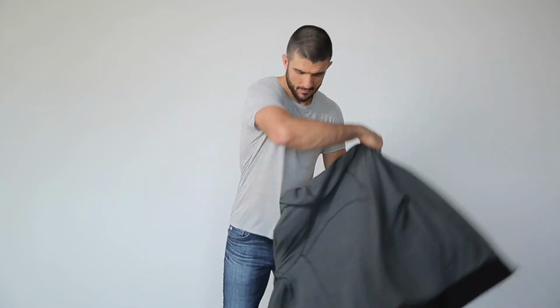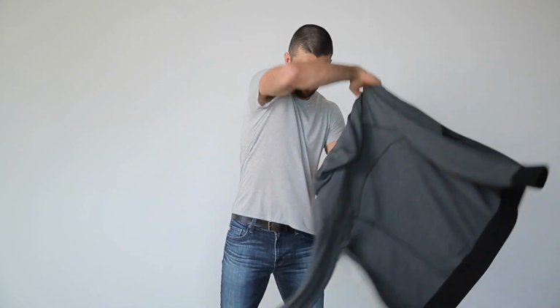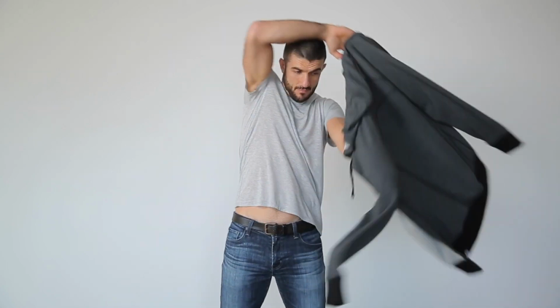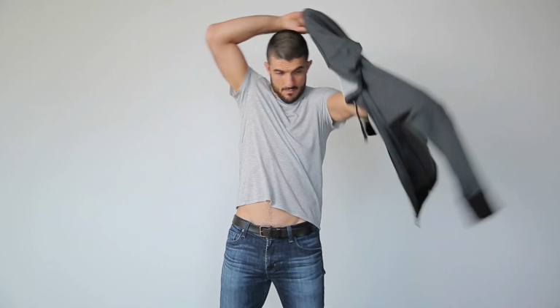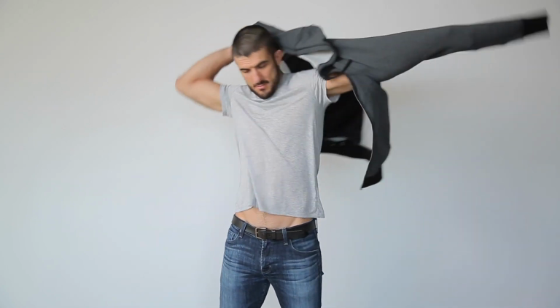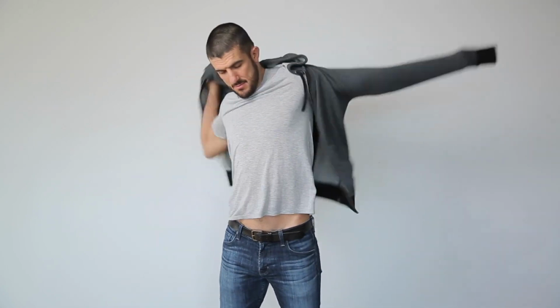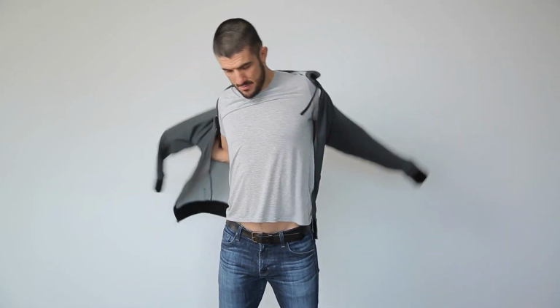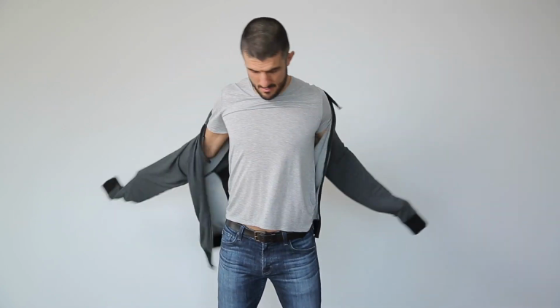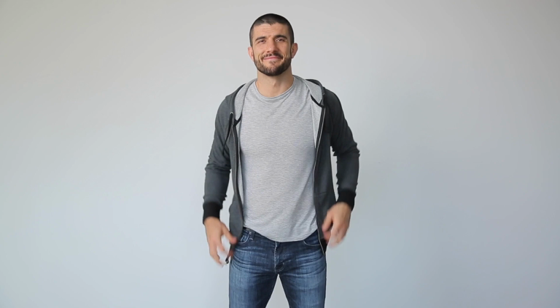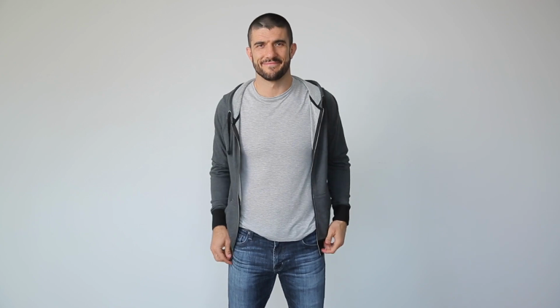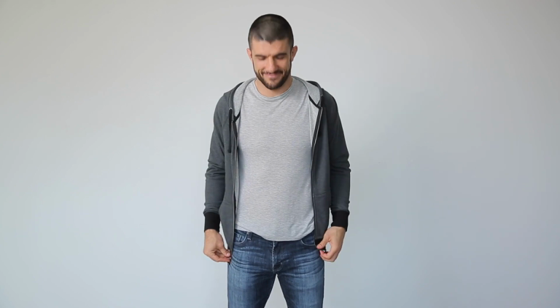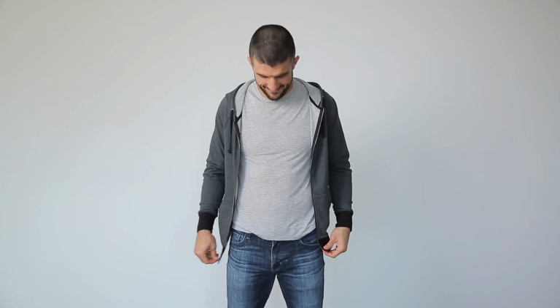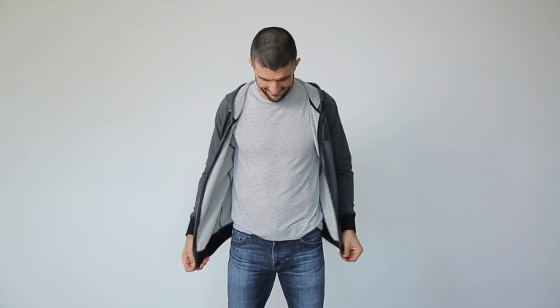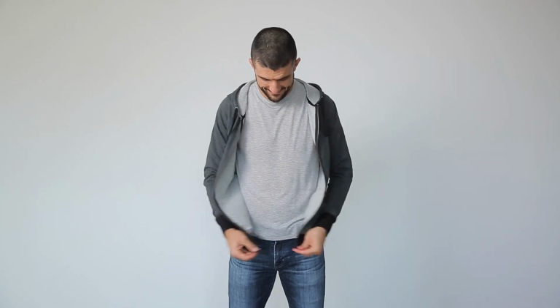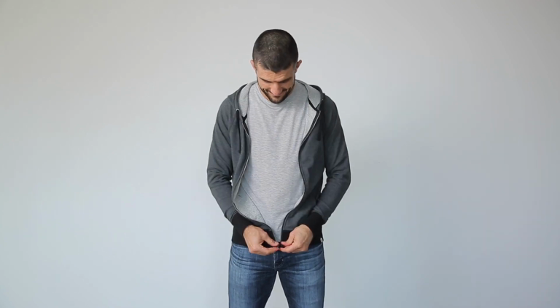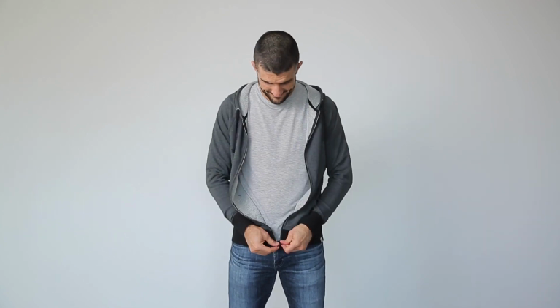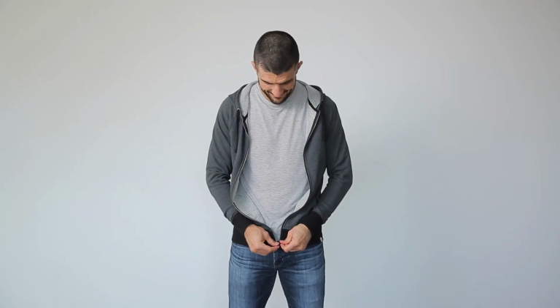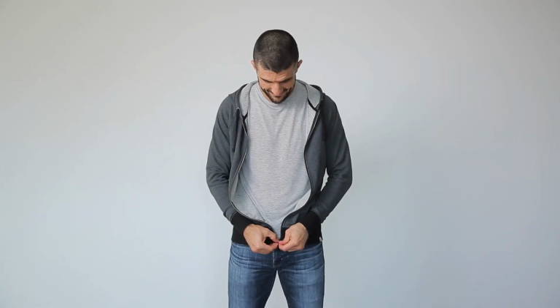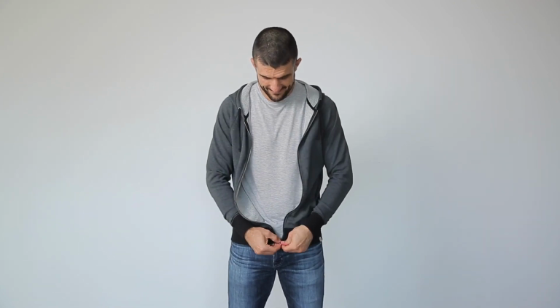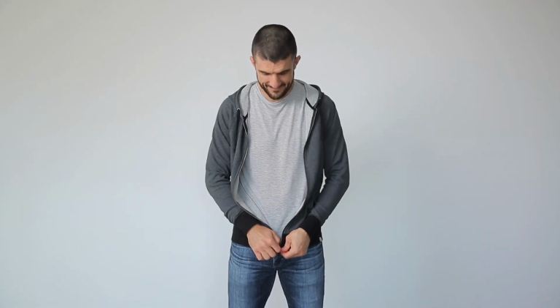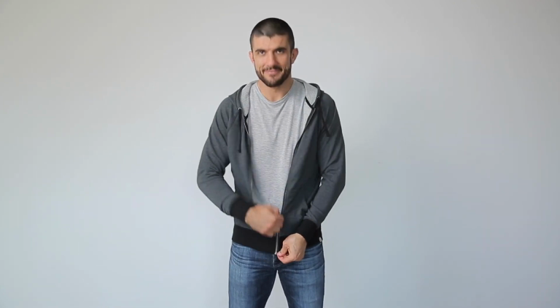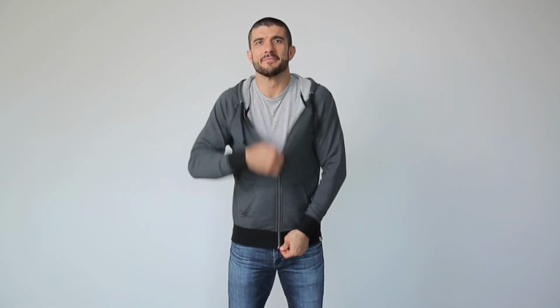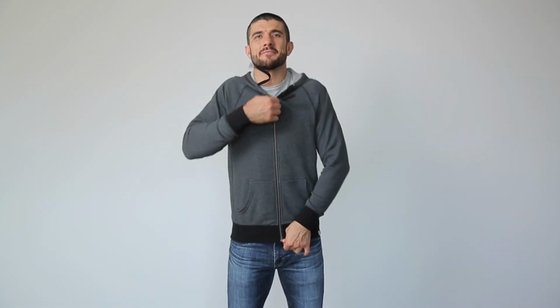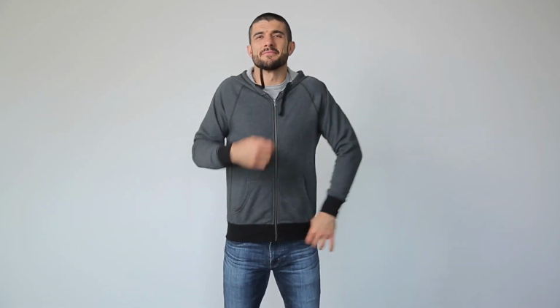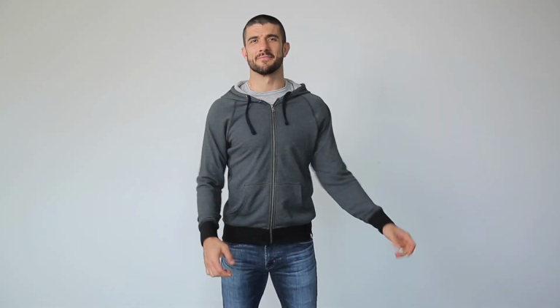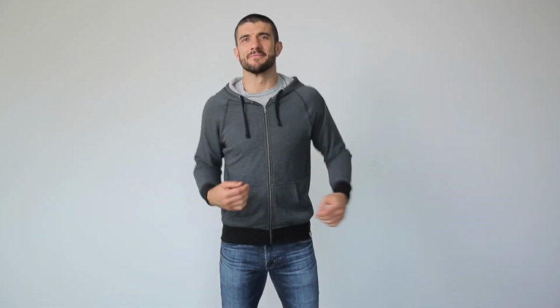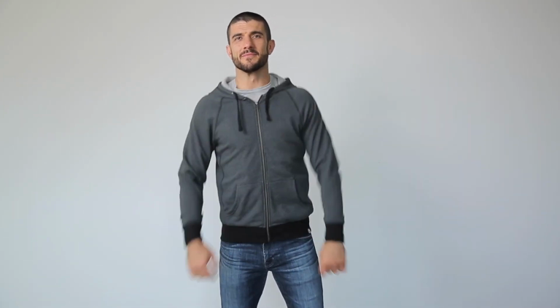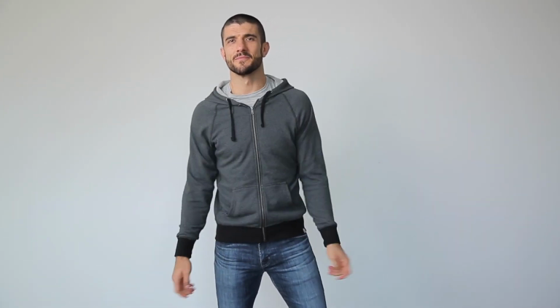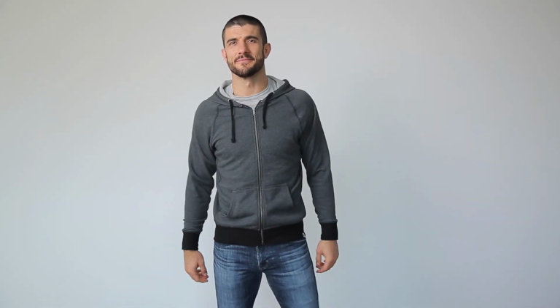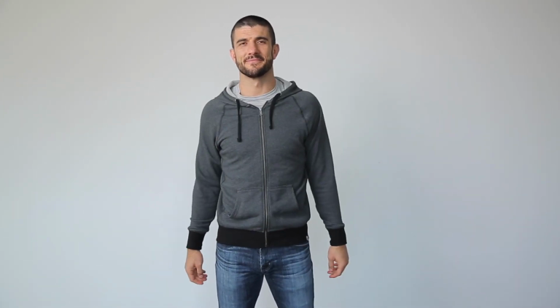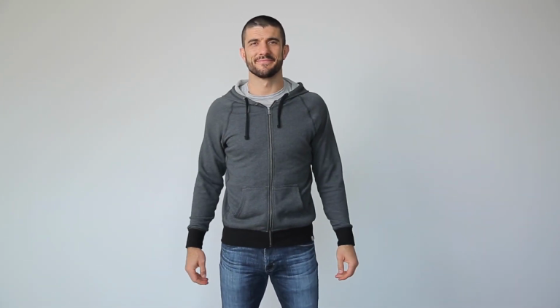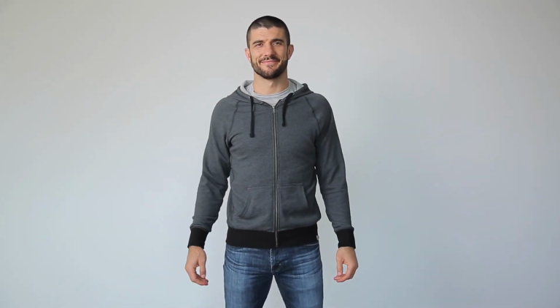So the real question is, why would you ever print your logo on a regular hoodie if you get twice the function and twice the branding with this one?